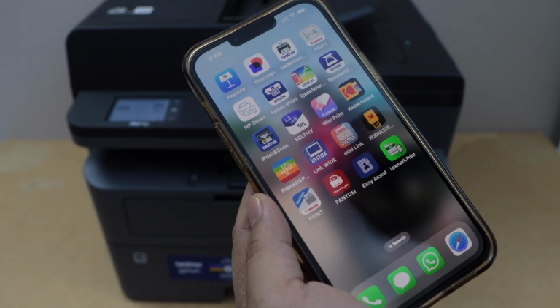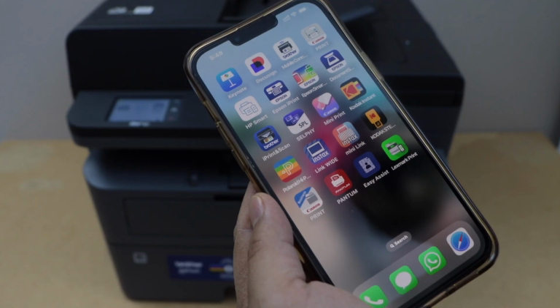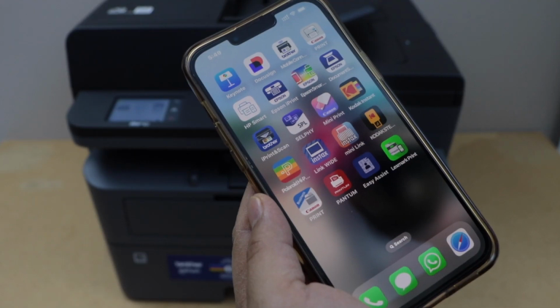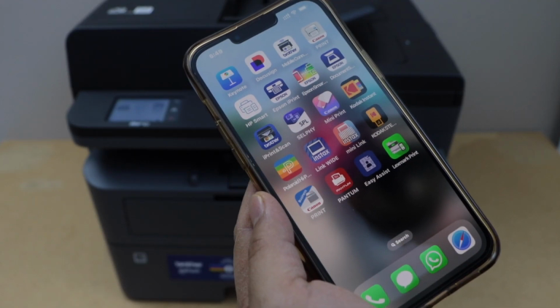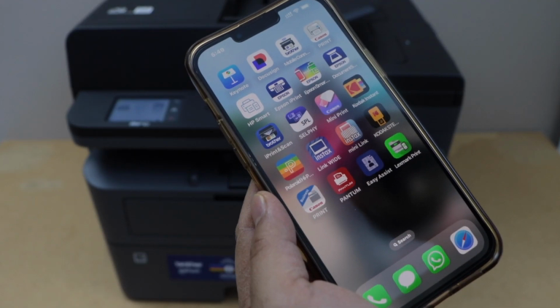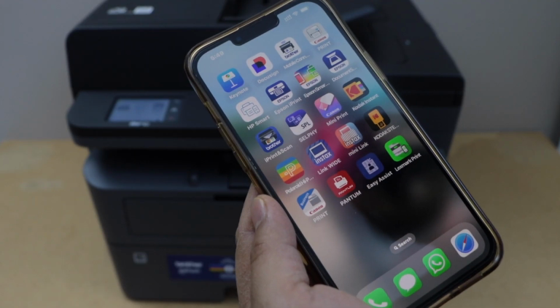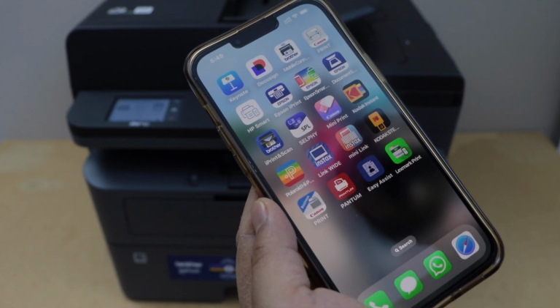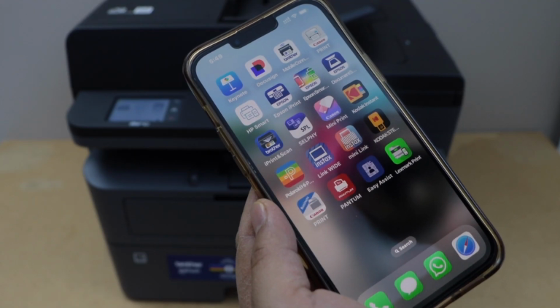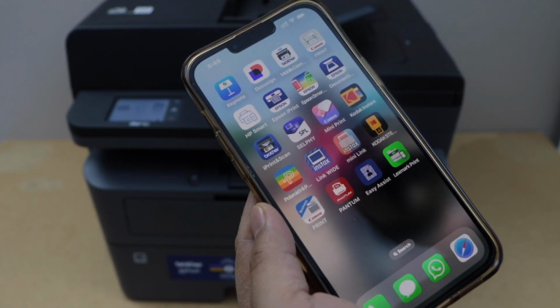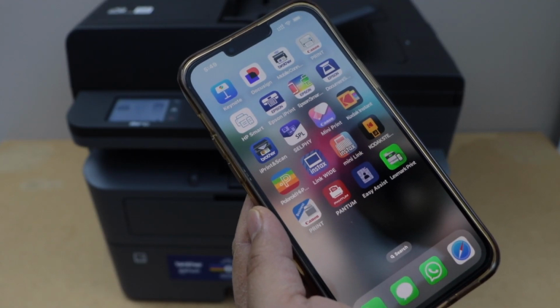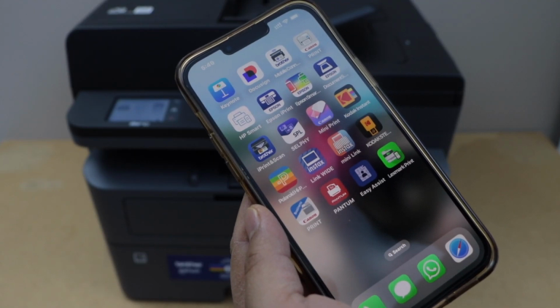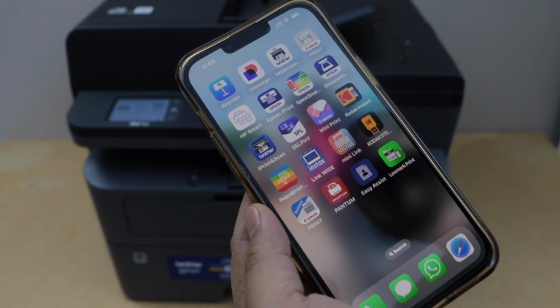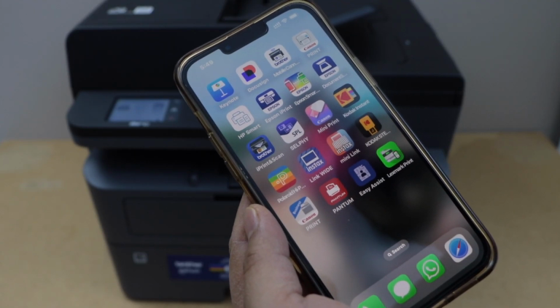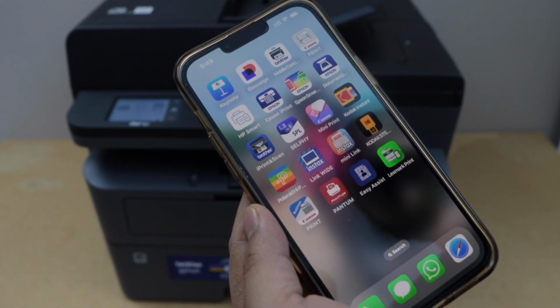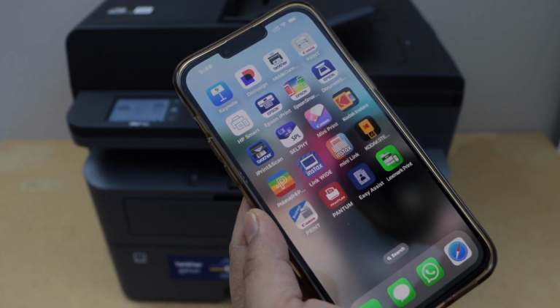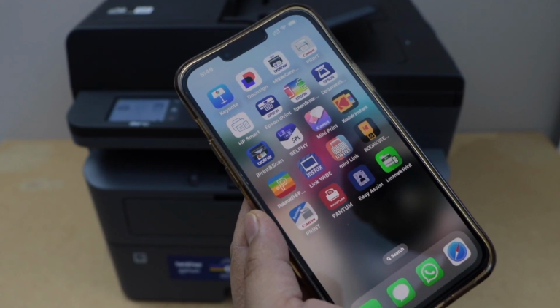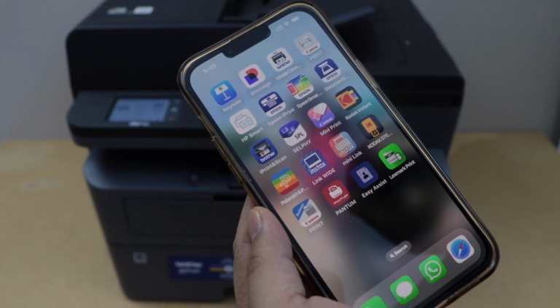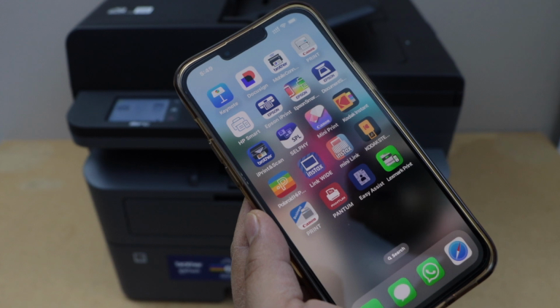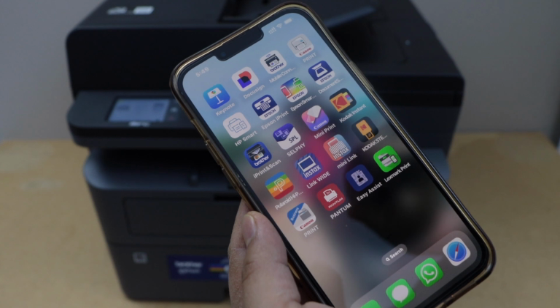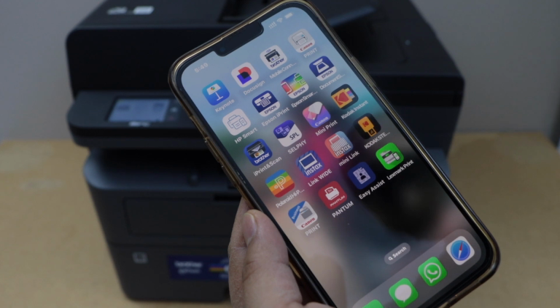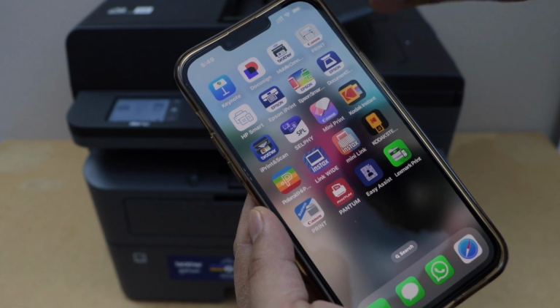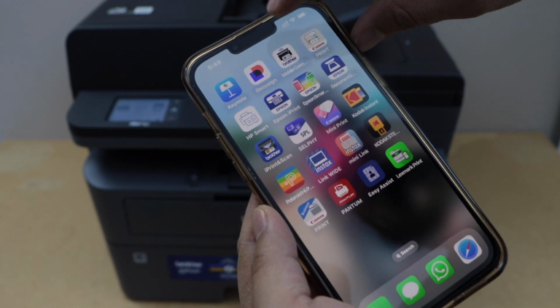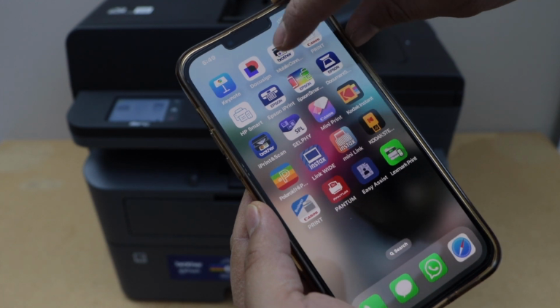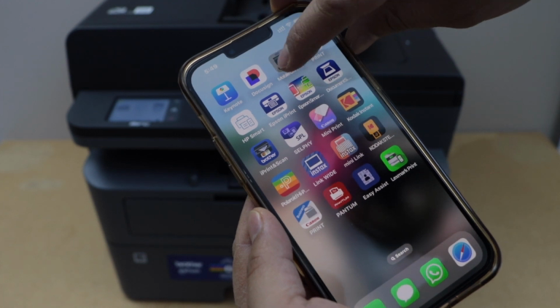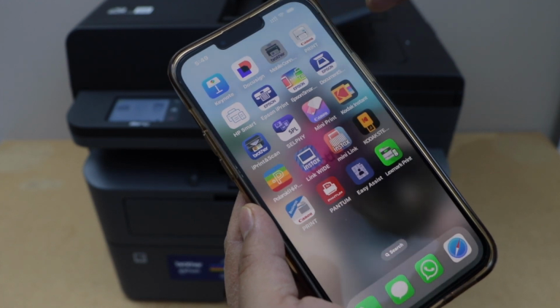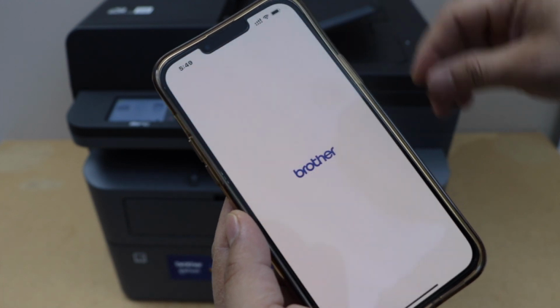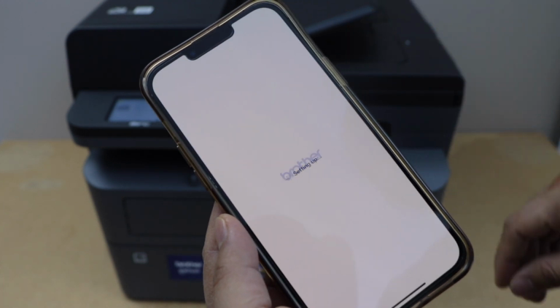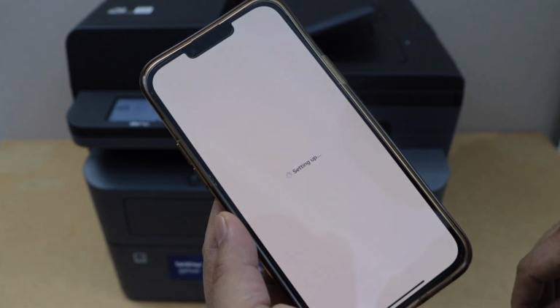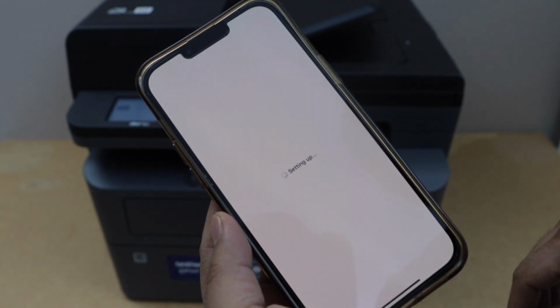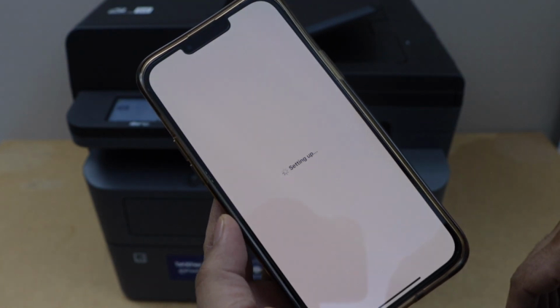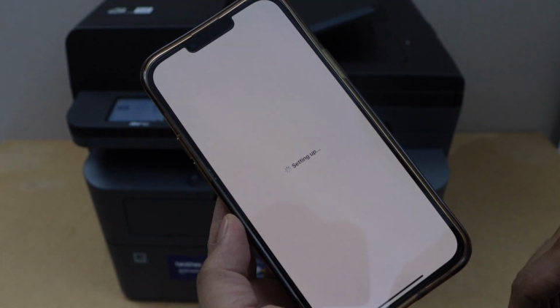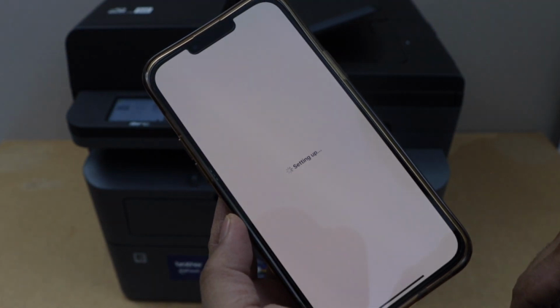On an iPhone or Android phone, you have to download the Brother Mobile Connect app. You can download this app from the App Store.